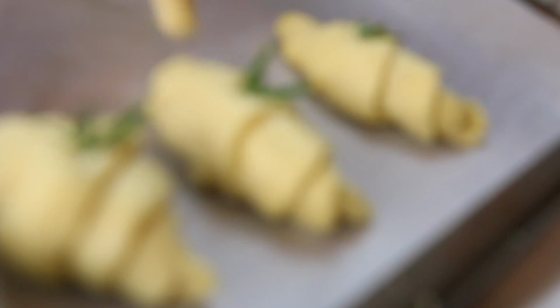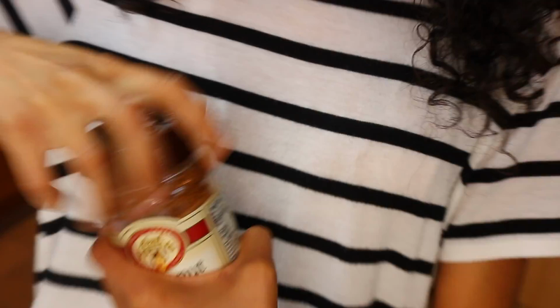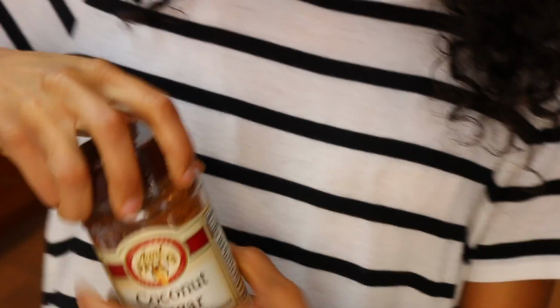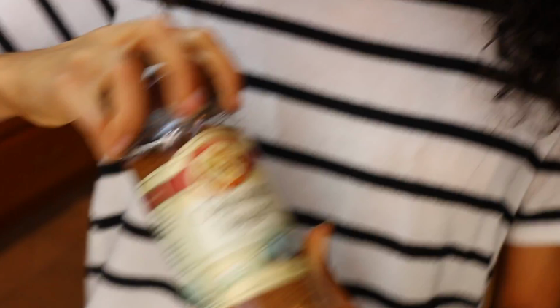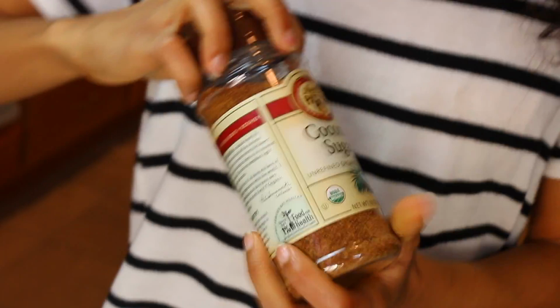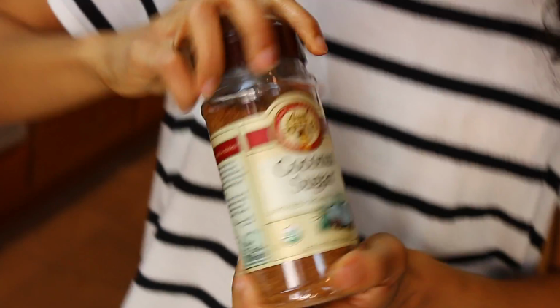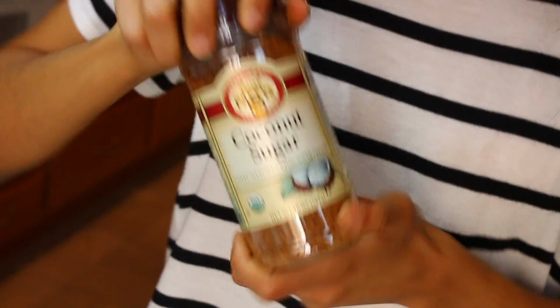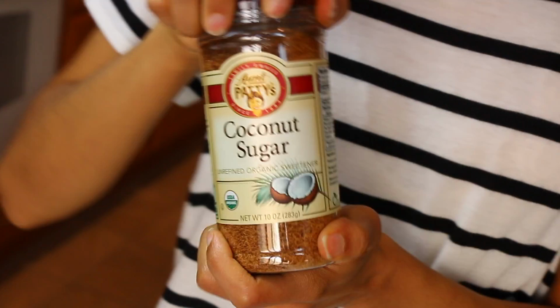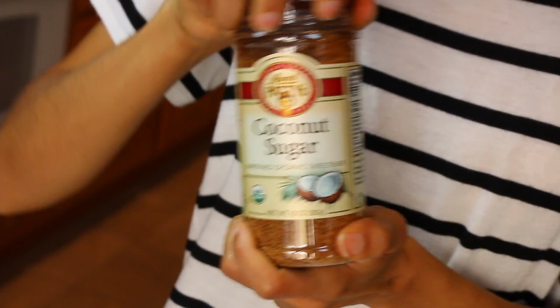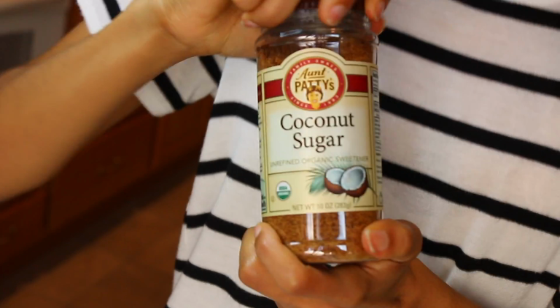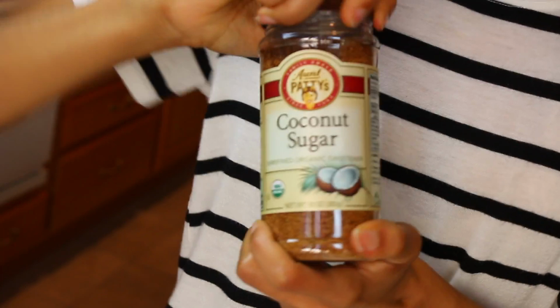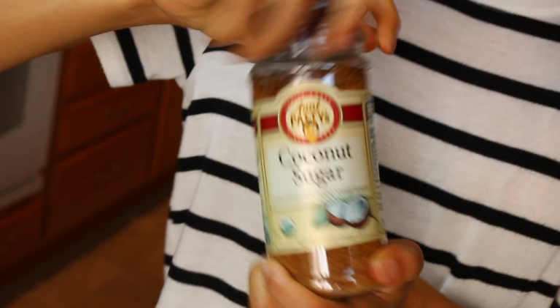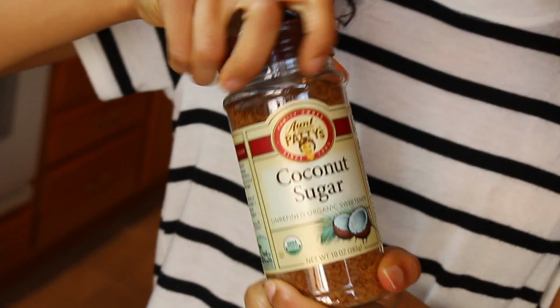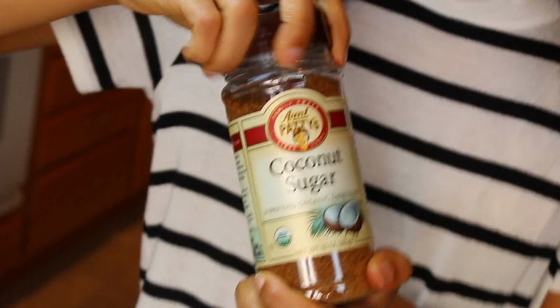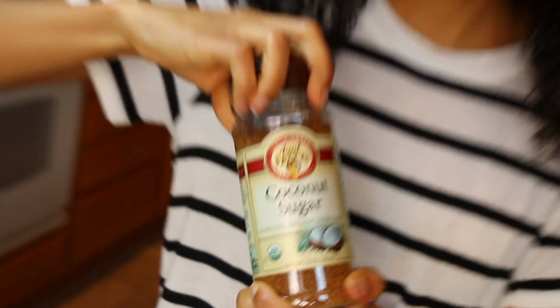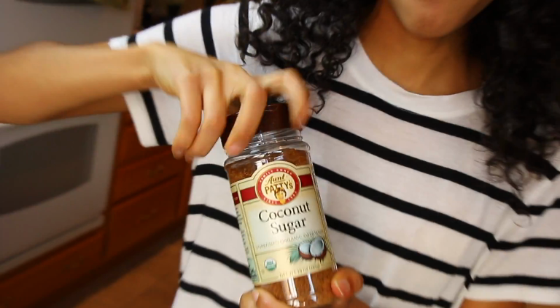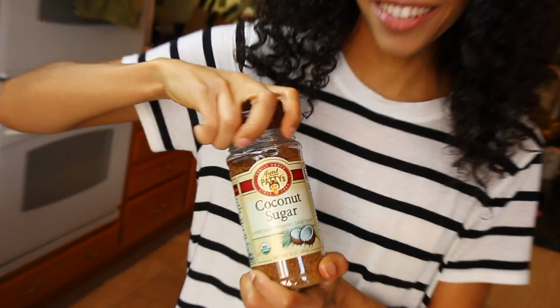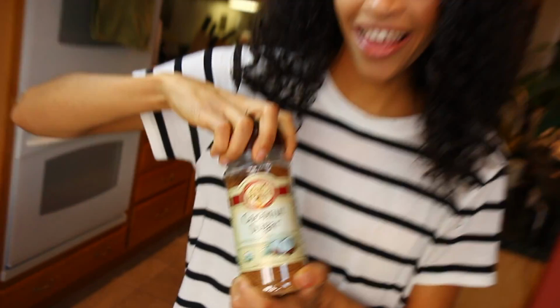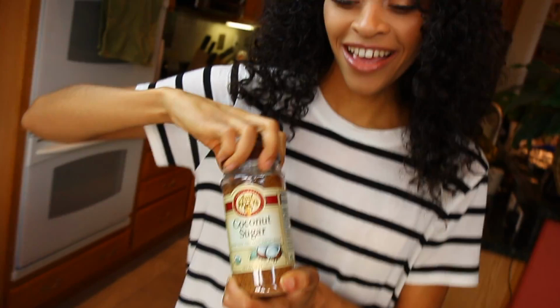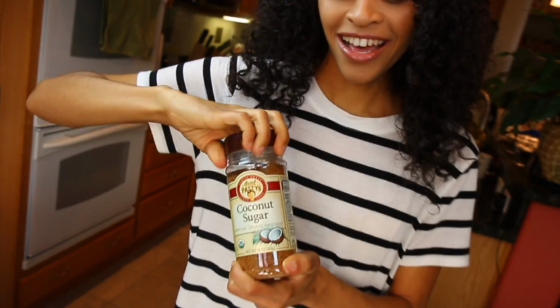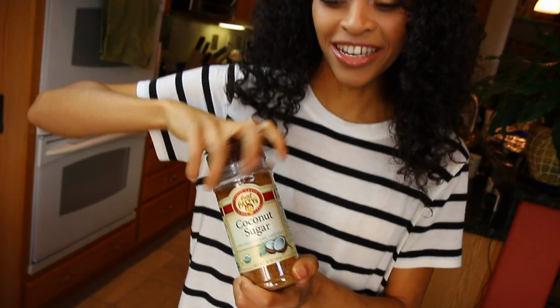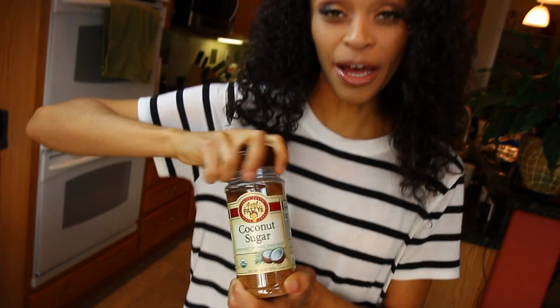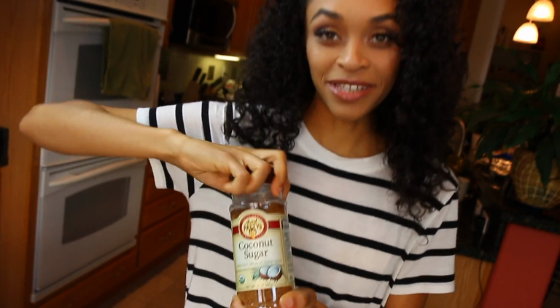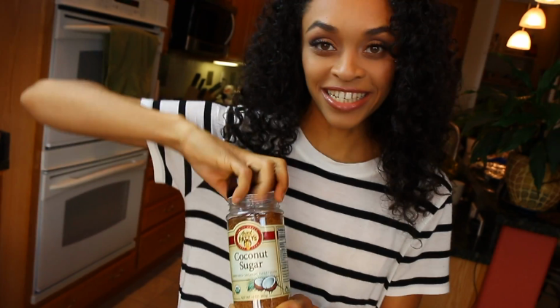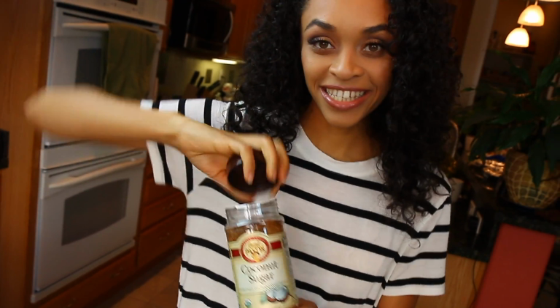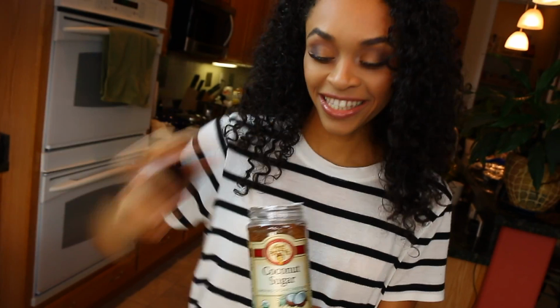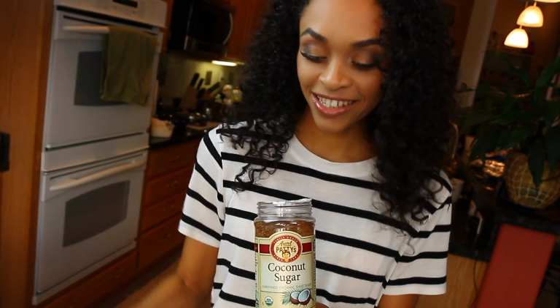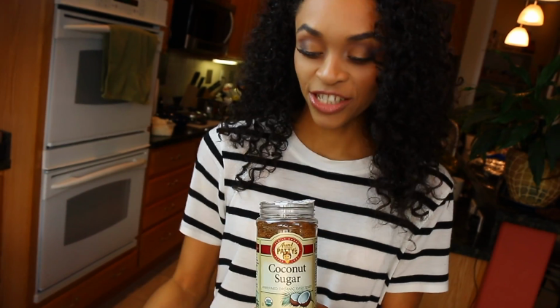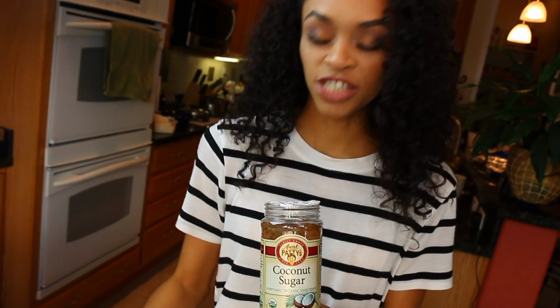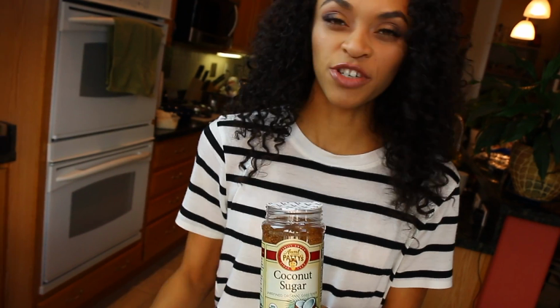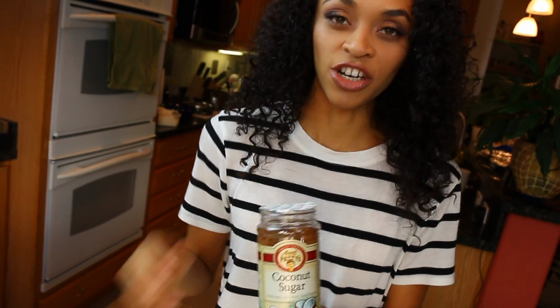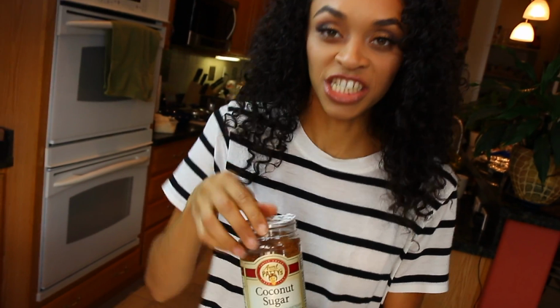We're going to put a little bit of coconut sugar on top of these, just for garnish.